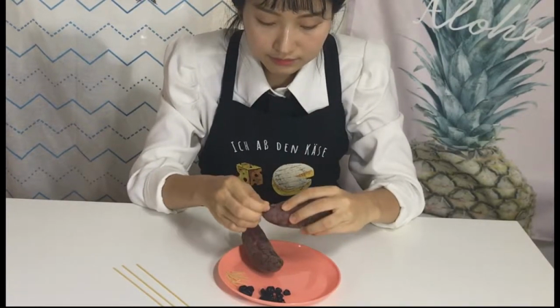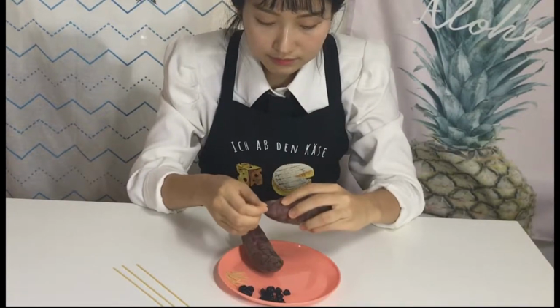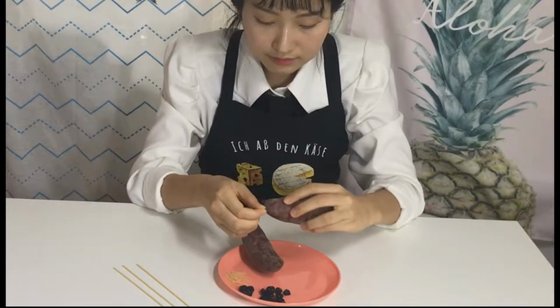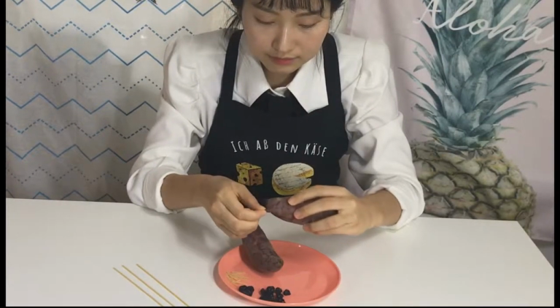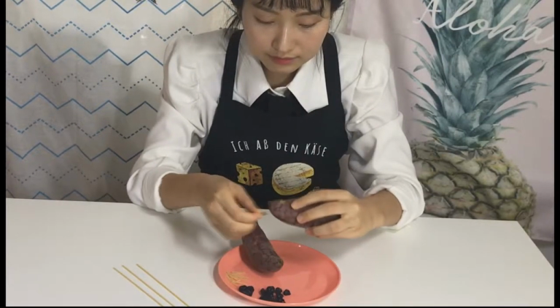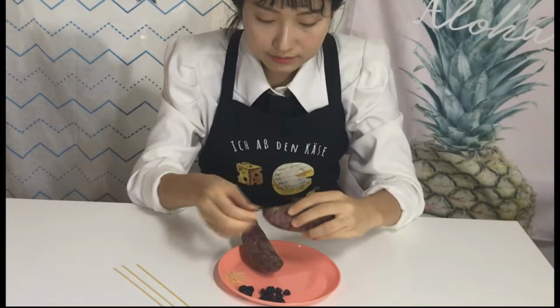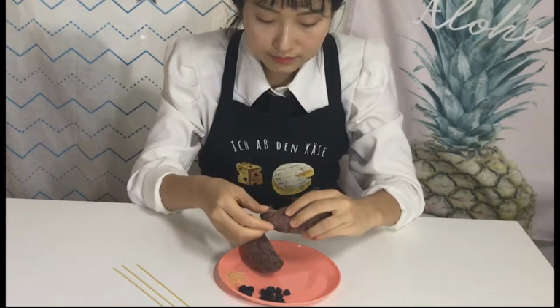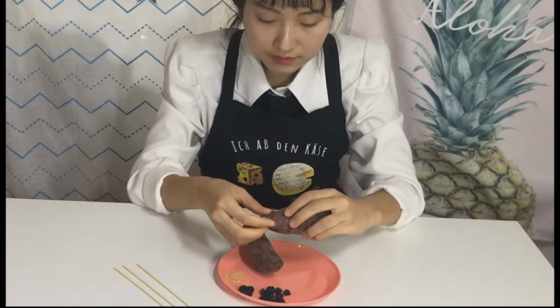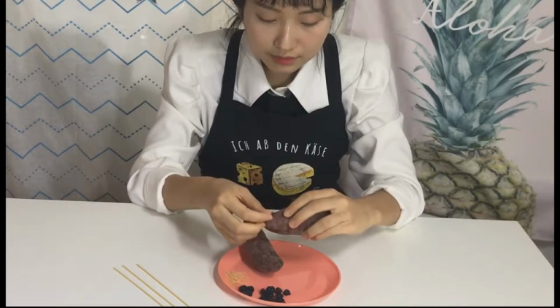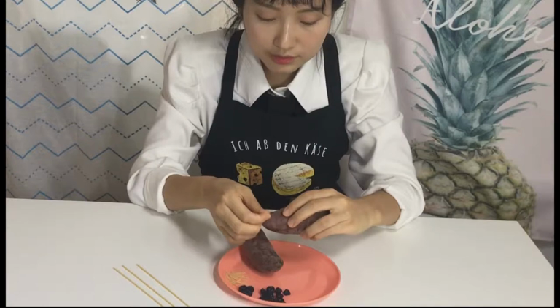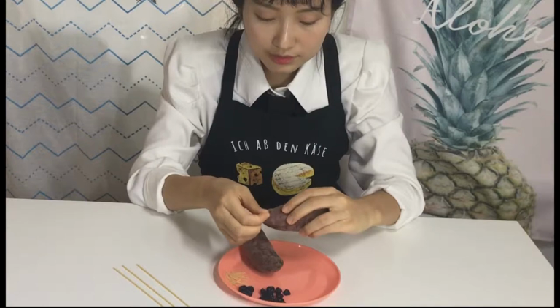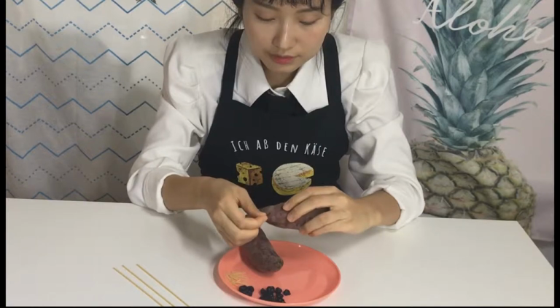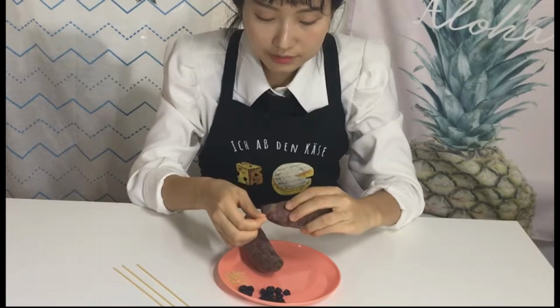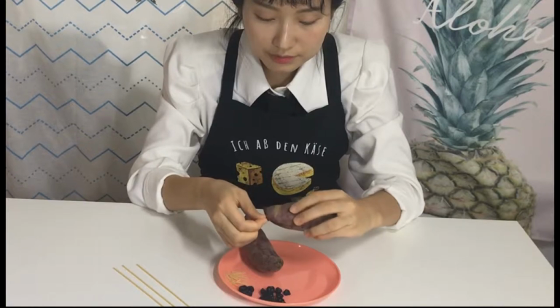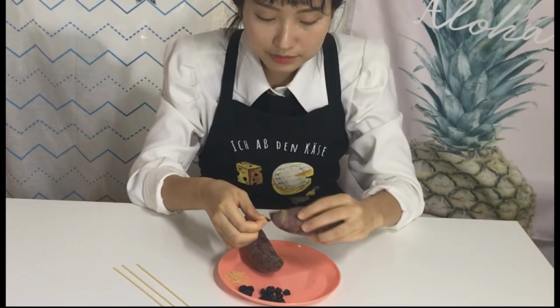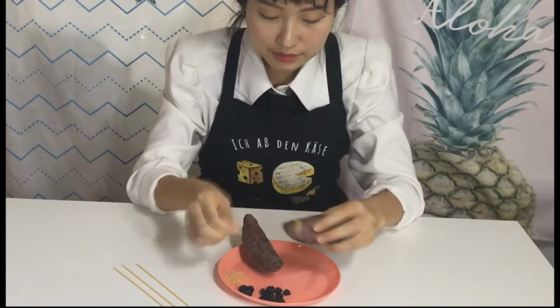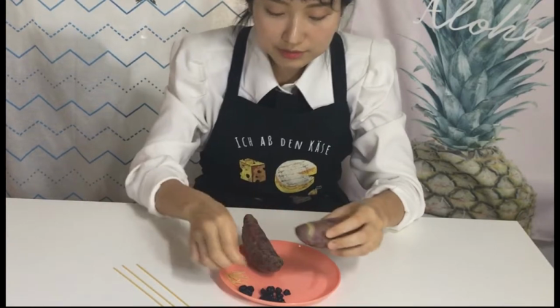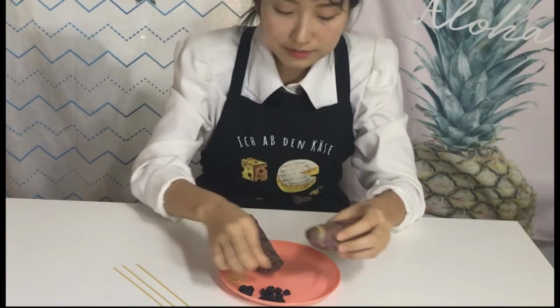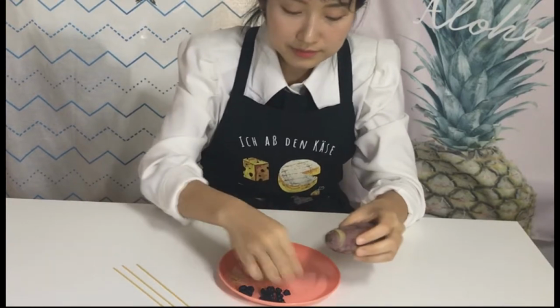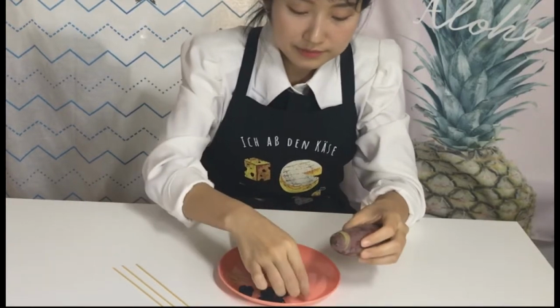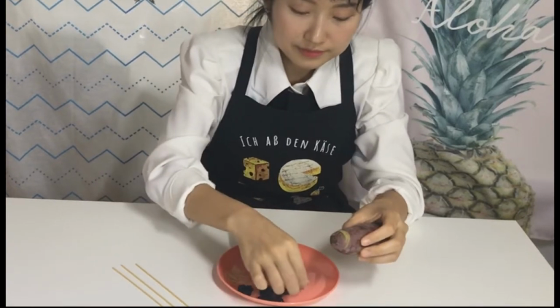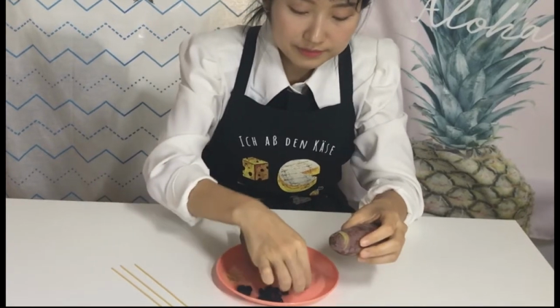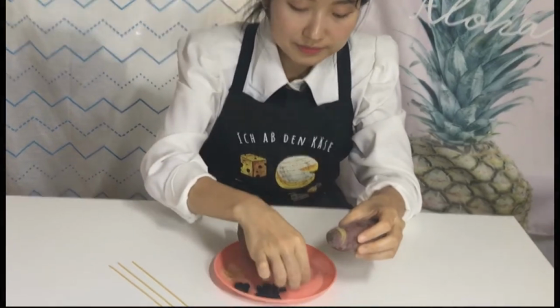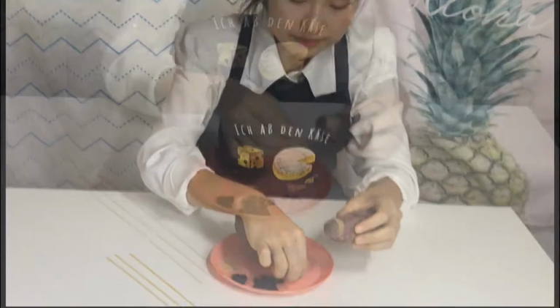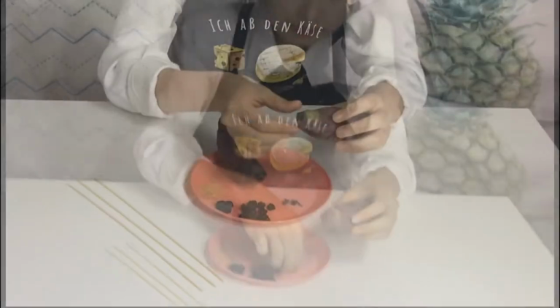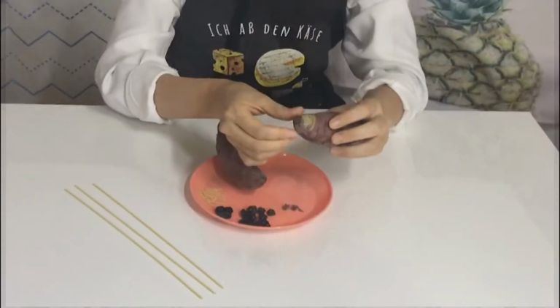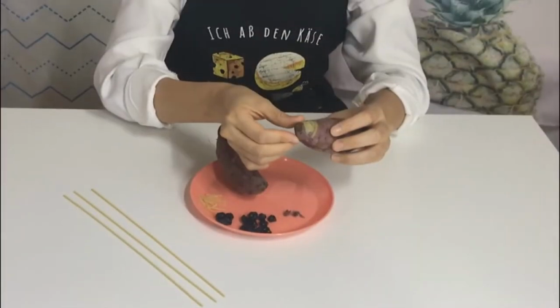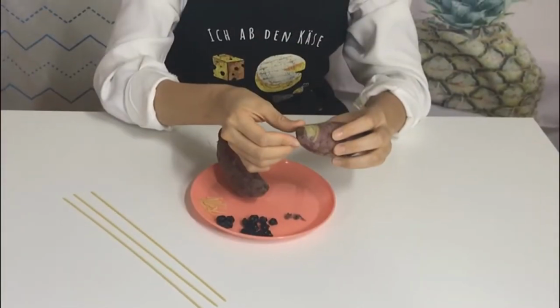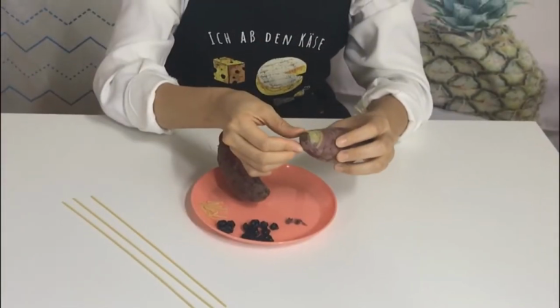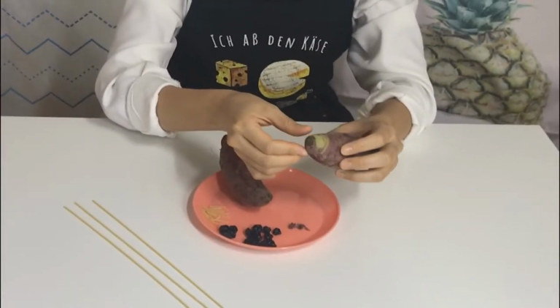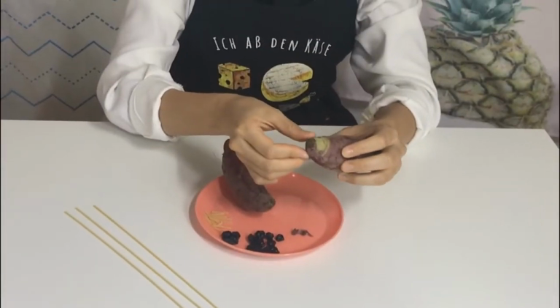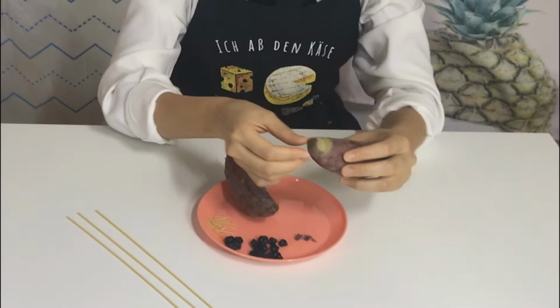Only peel the front part of the sweet potato. That part will be the hedgehog's head.